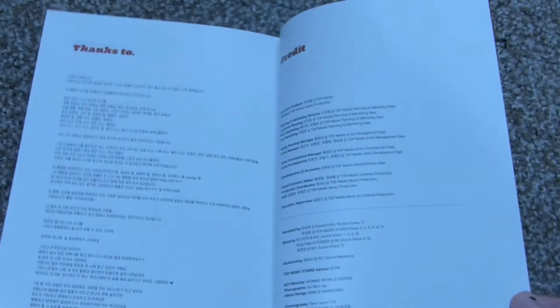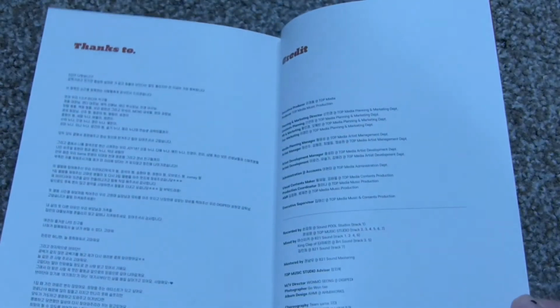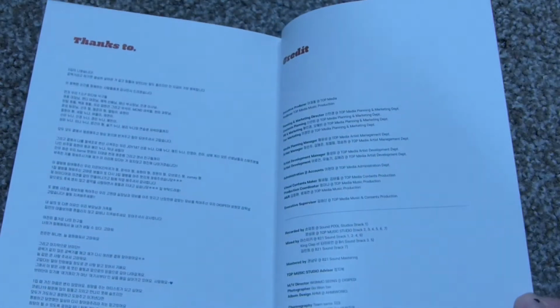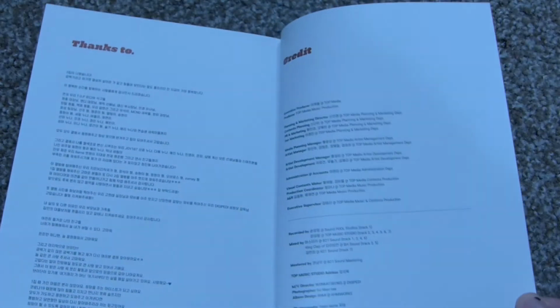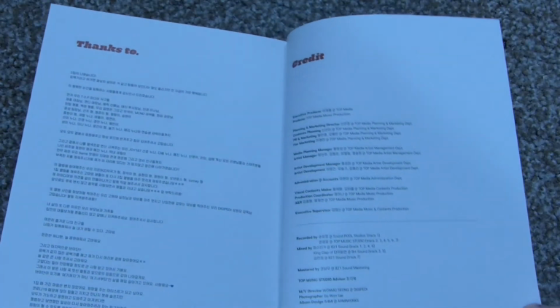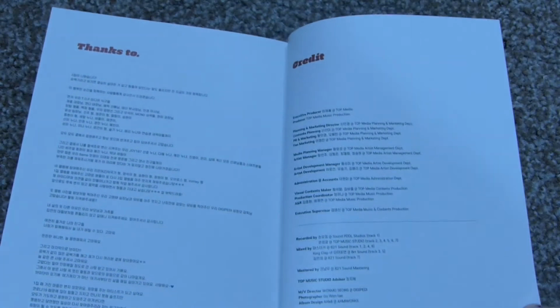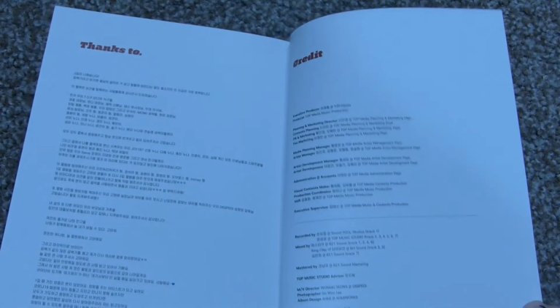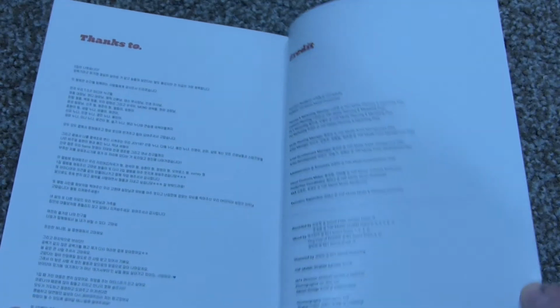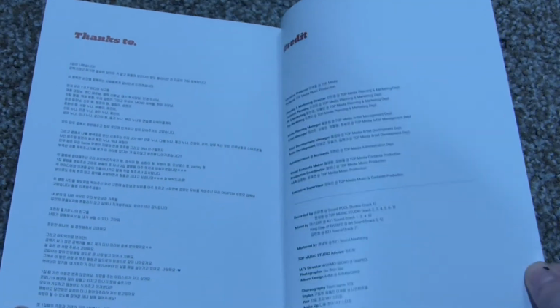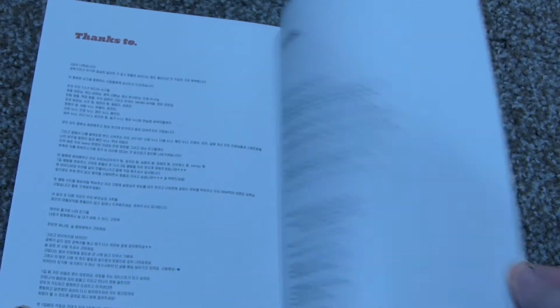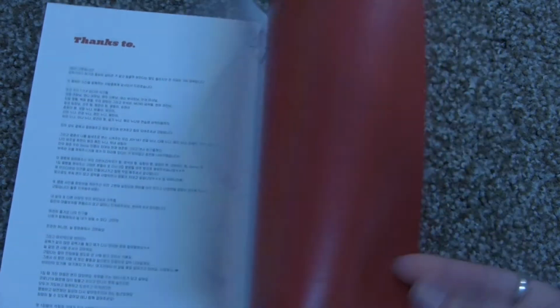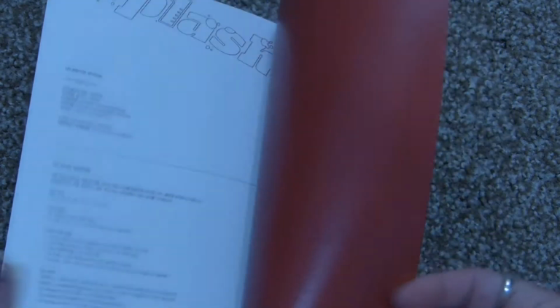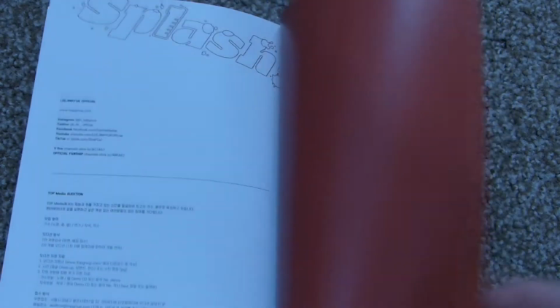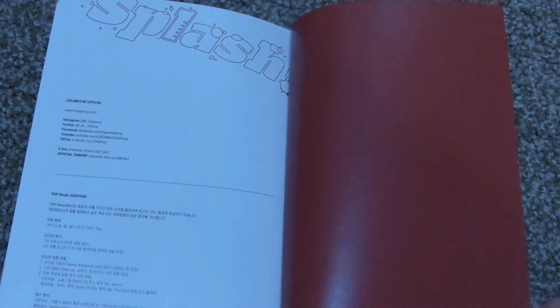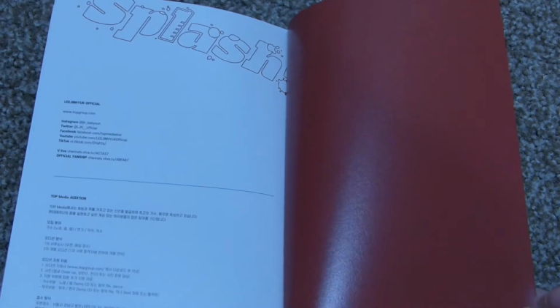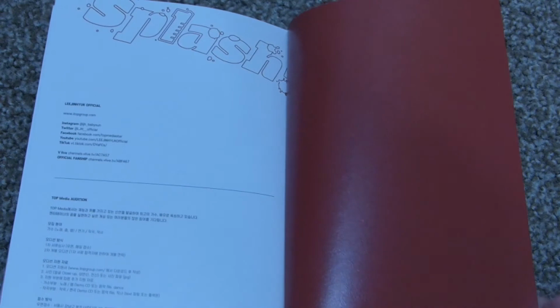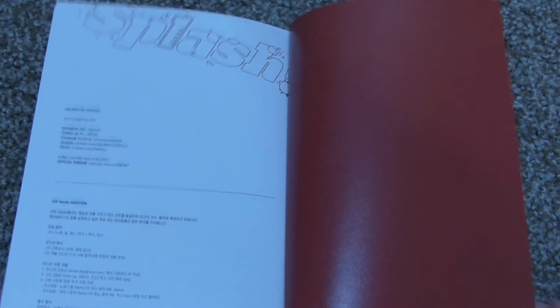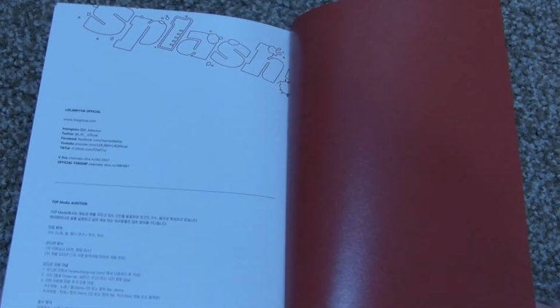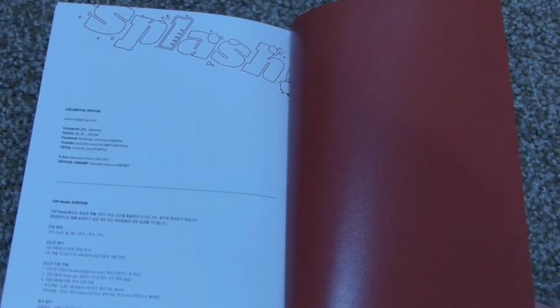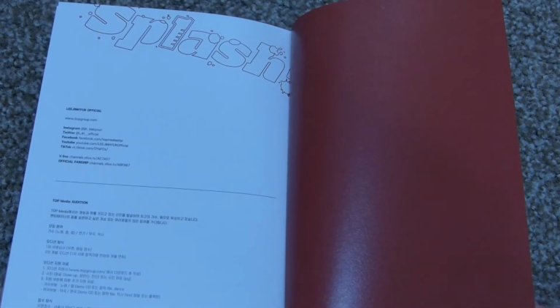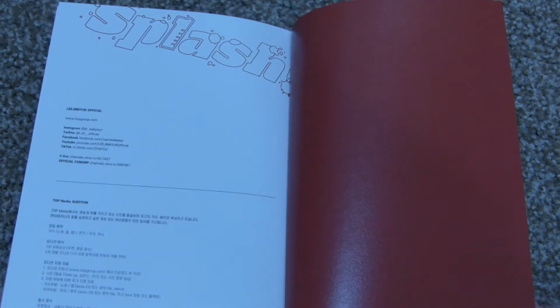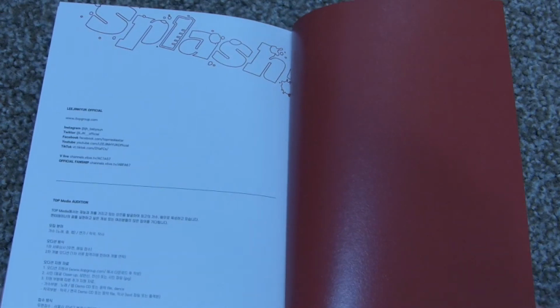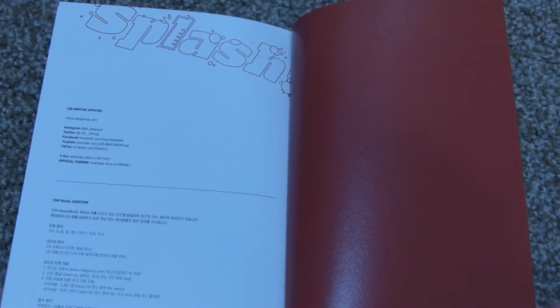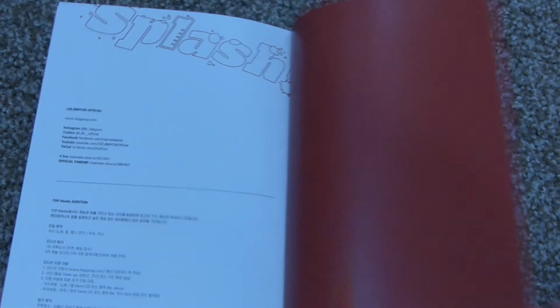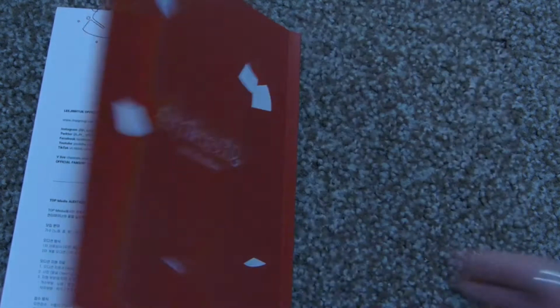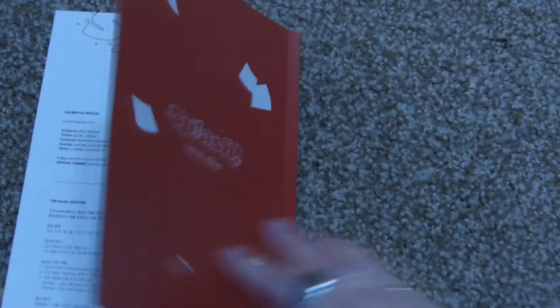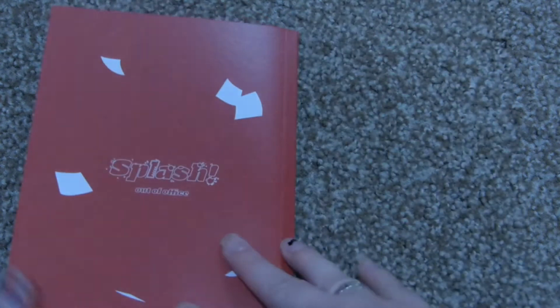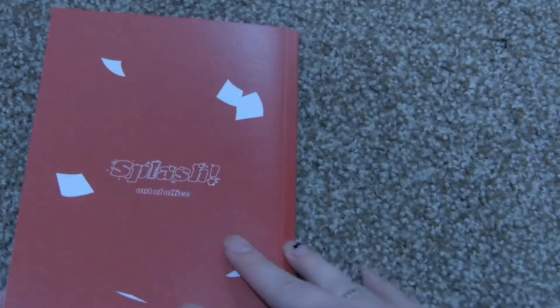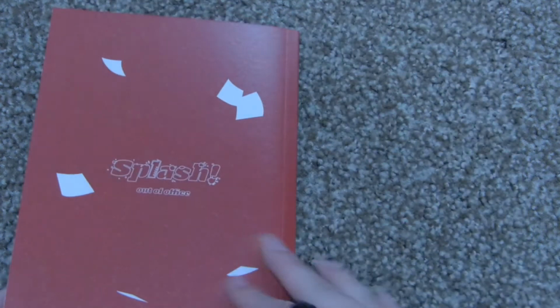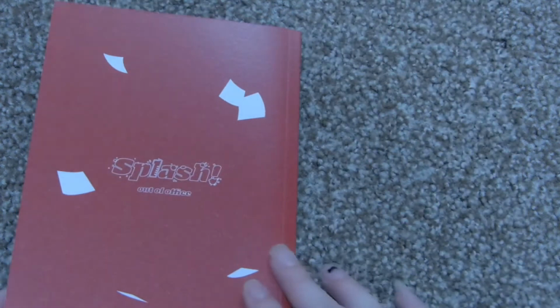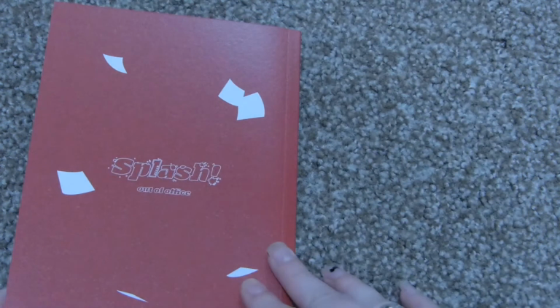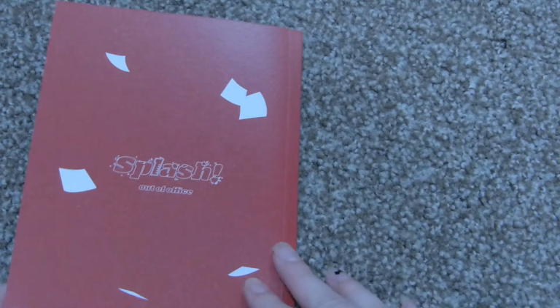Those lyrics — thanks to credit. More credits. More credits. That's cute.